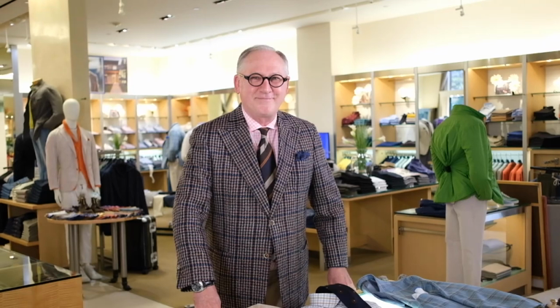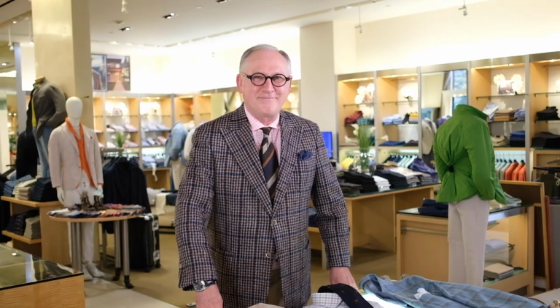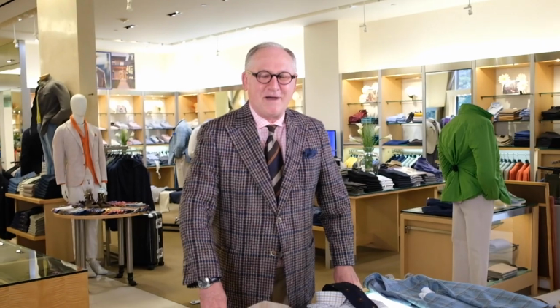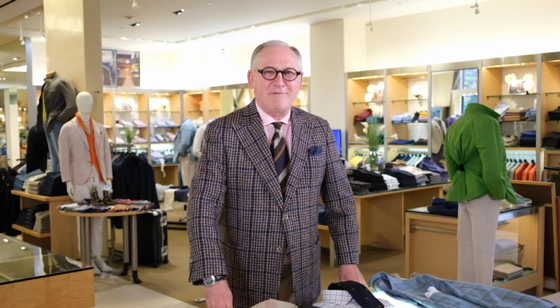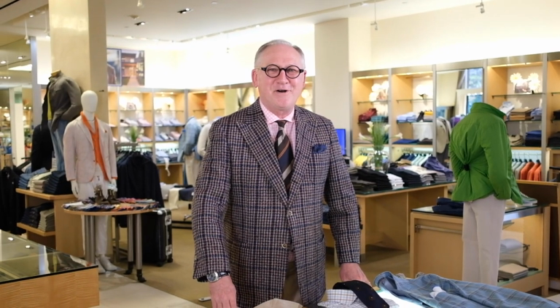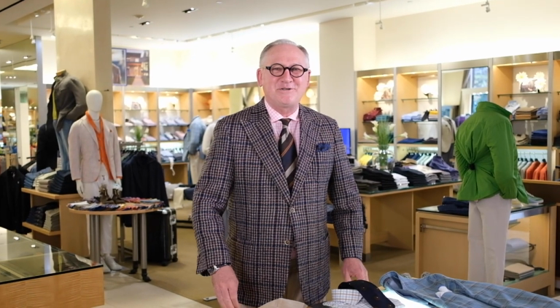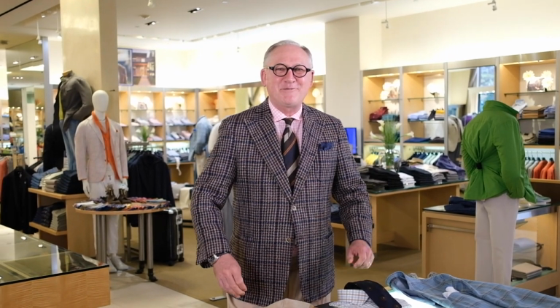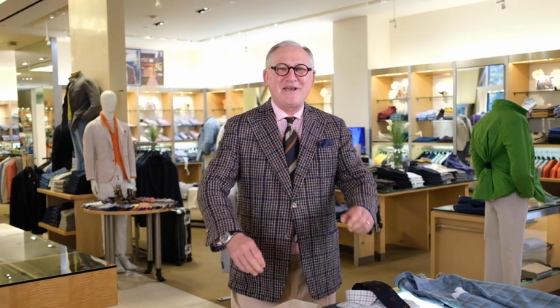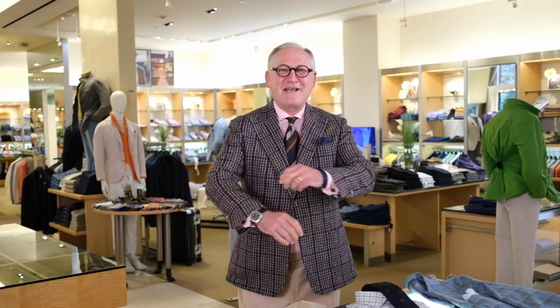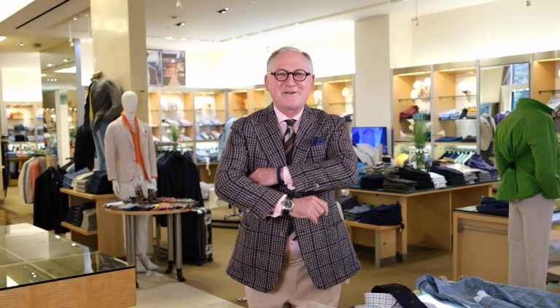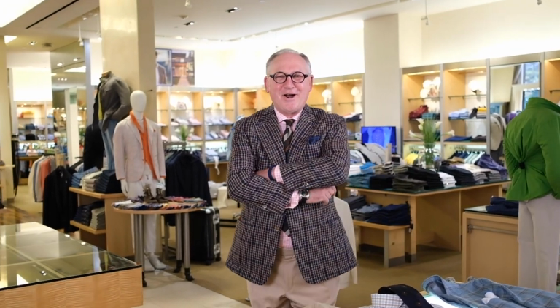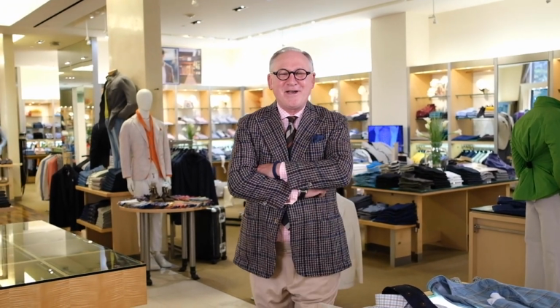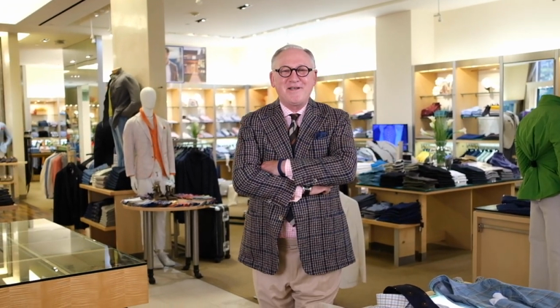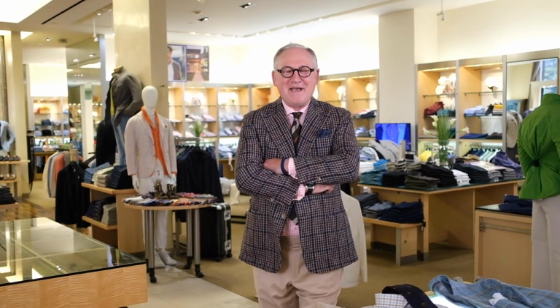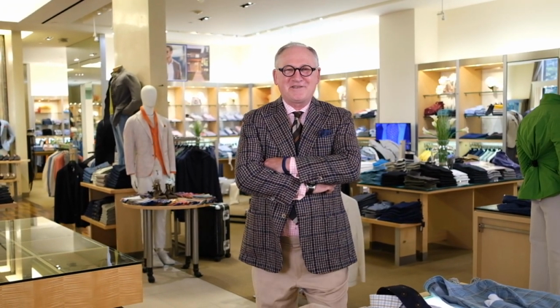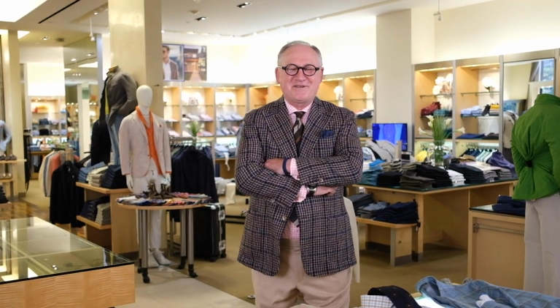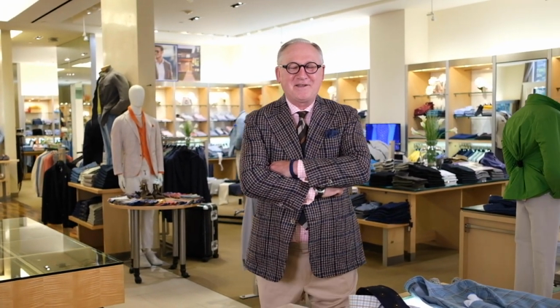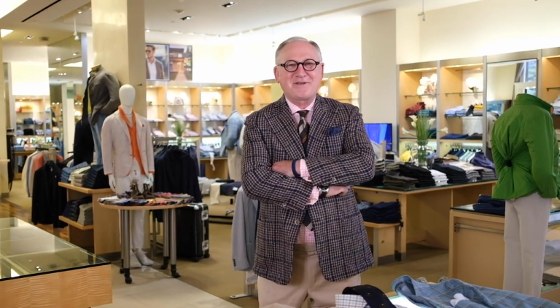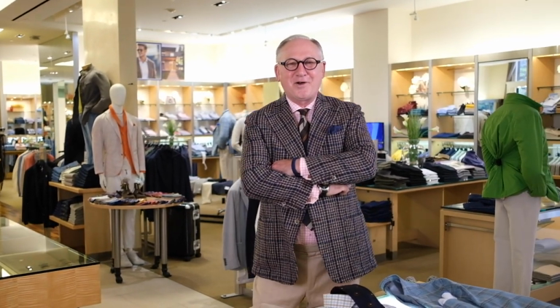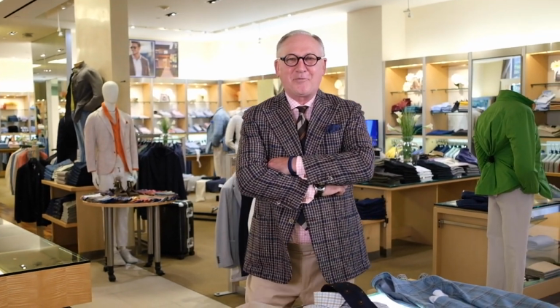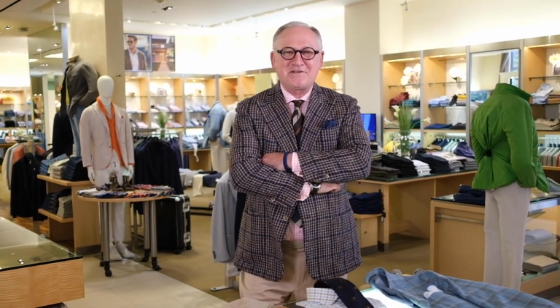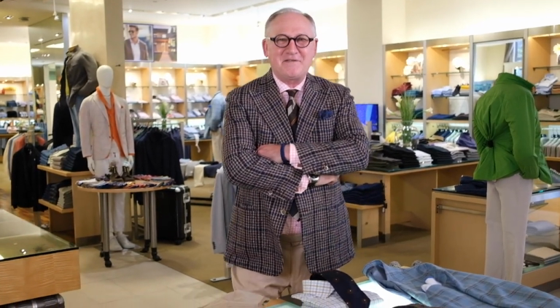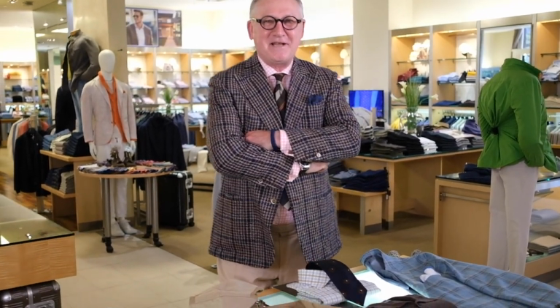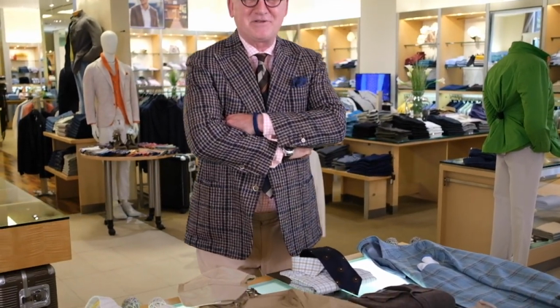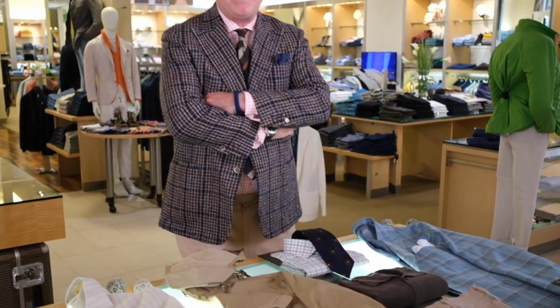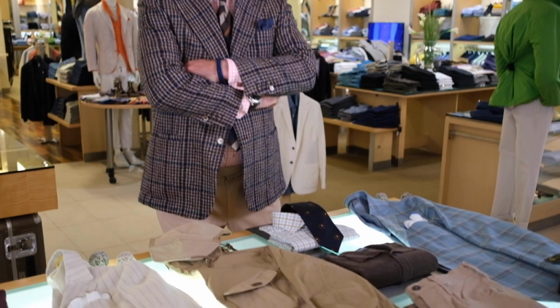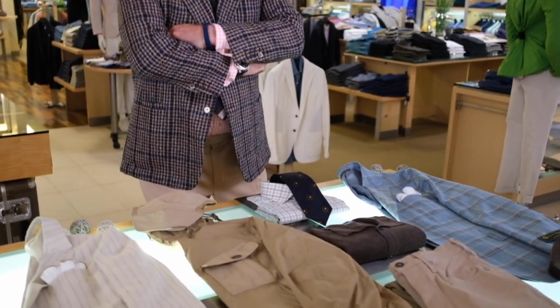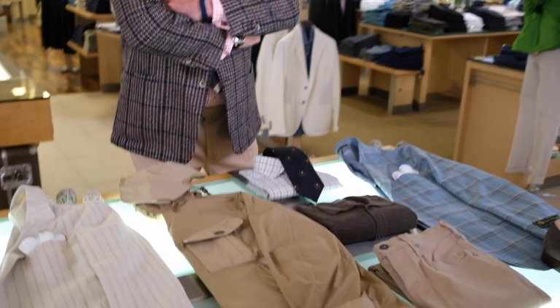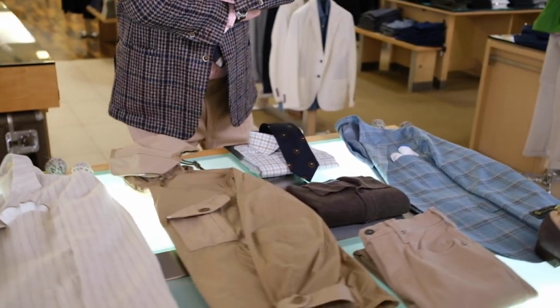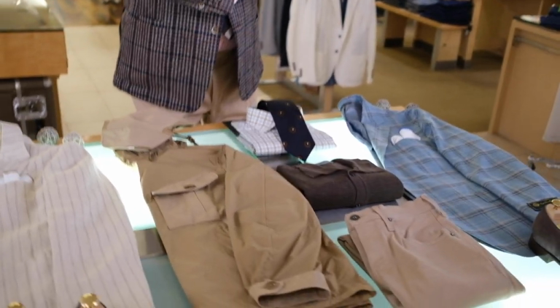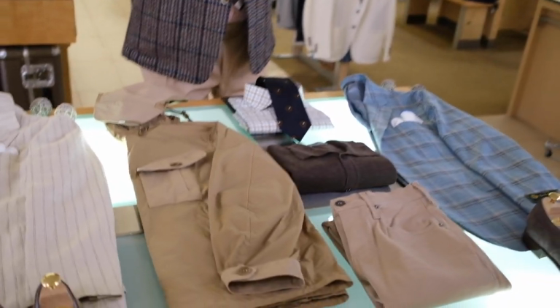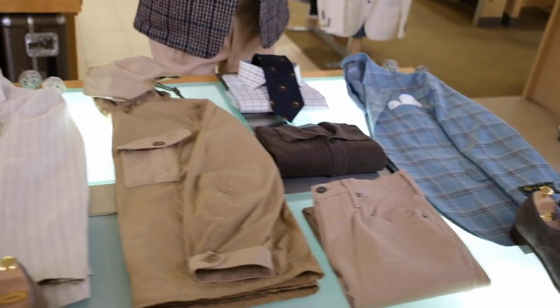Hi everyone, Jim from Khakis and Carmel. As they say, let's get going. What's on the table today? Let's take a look right here.